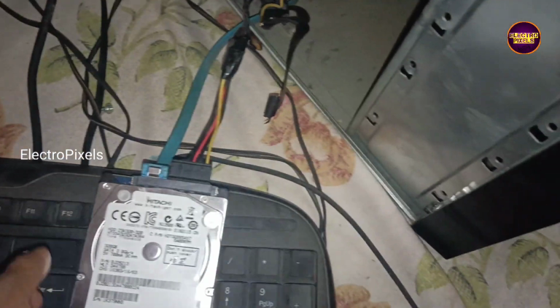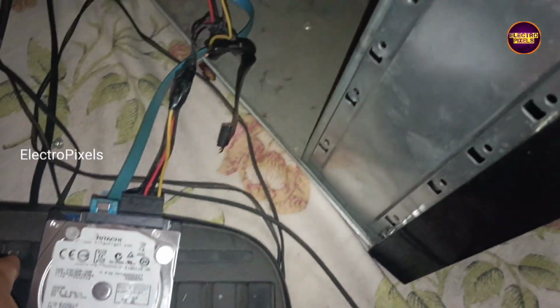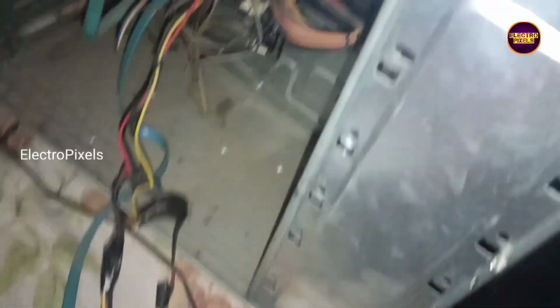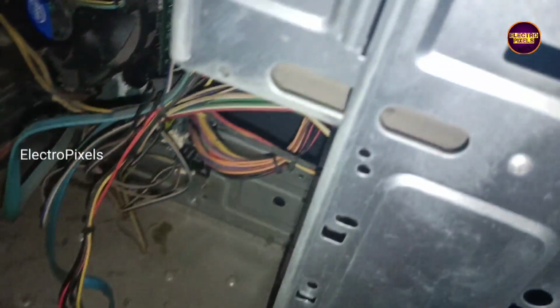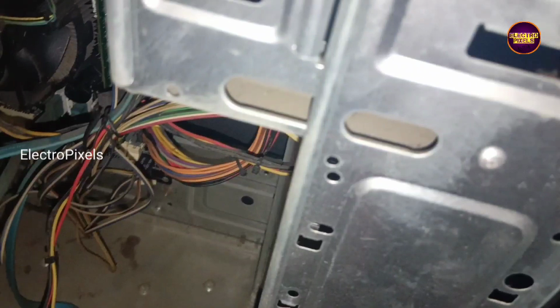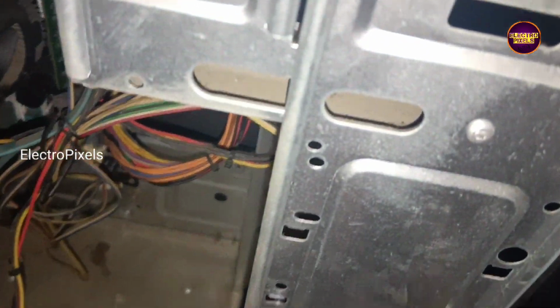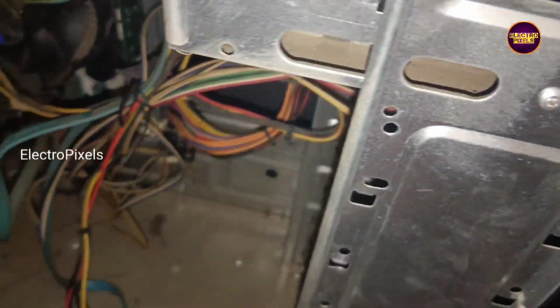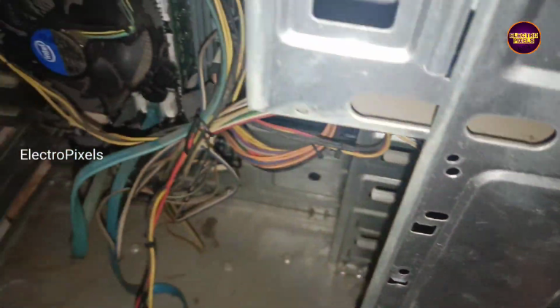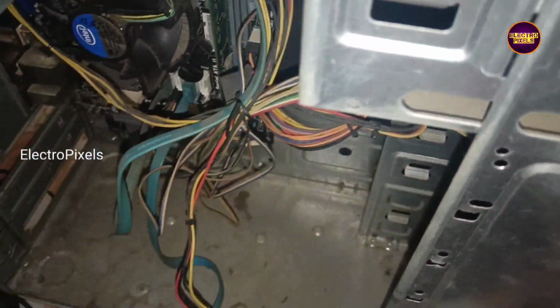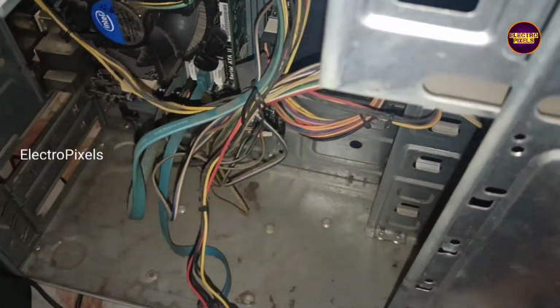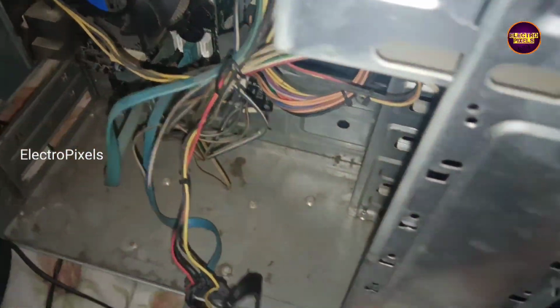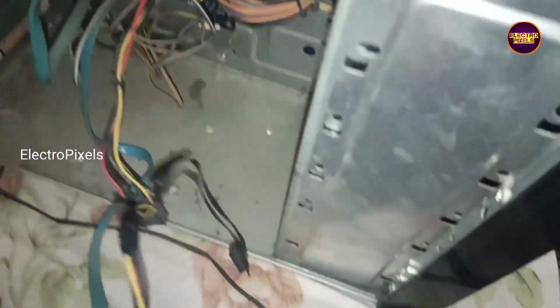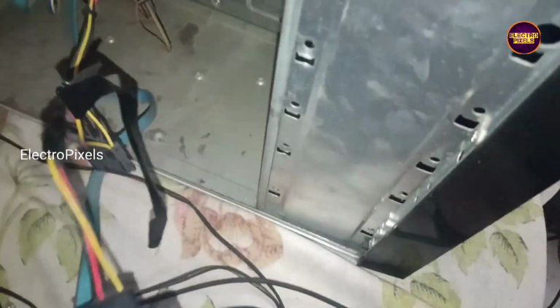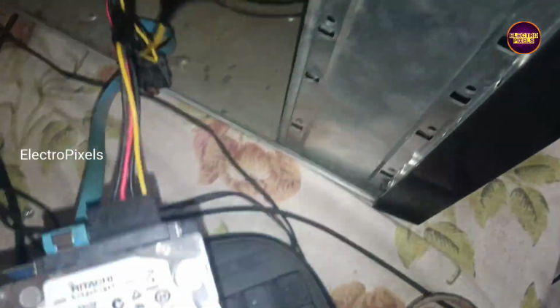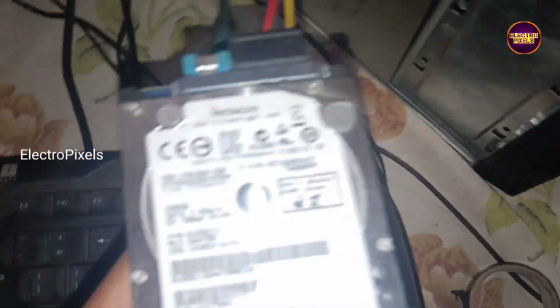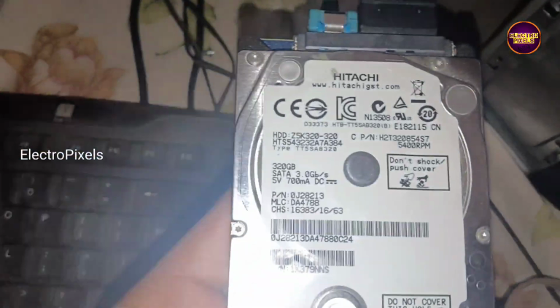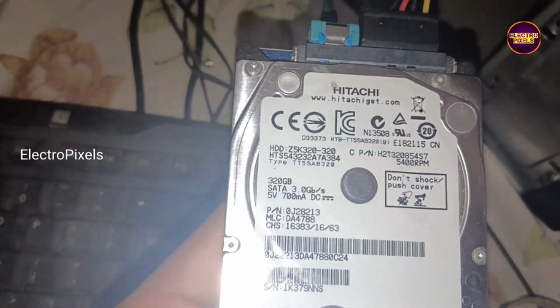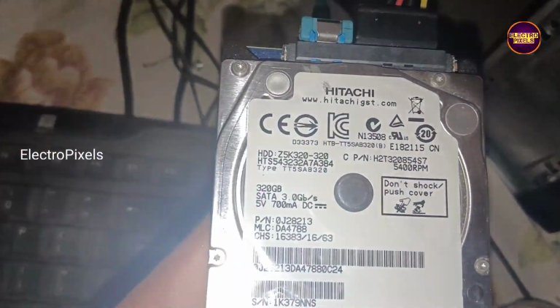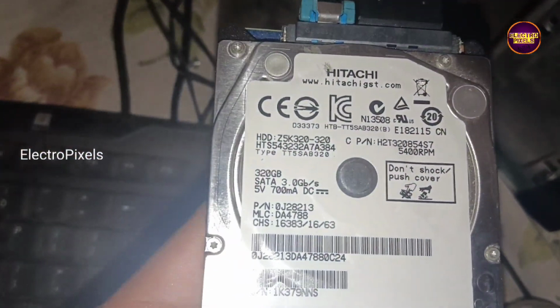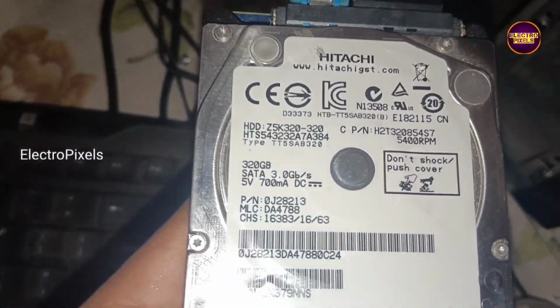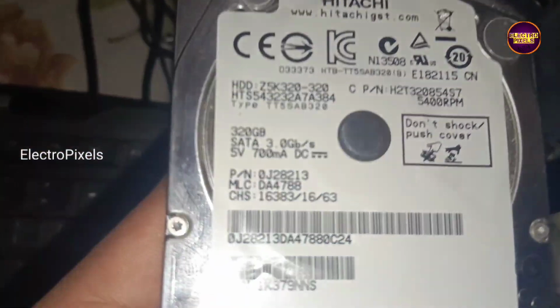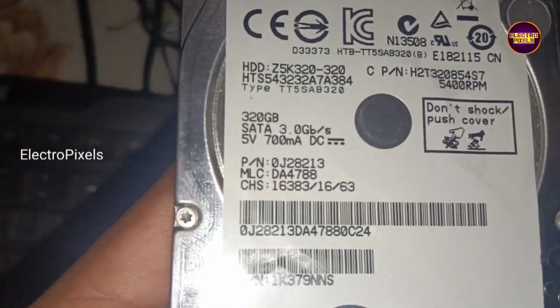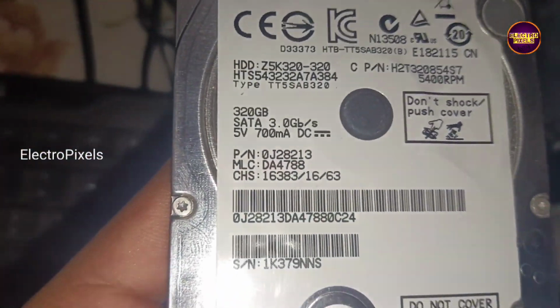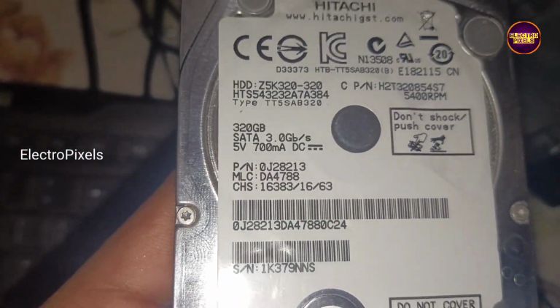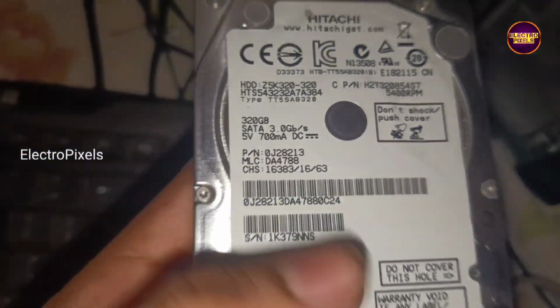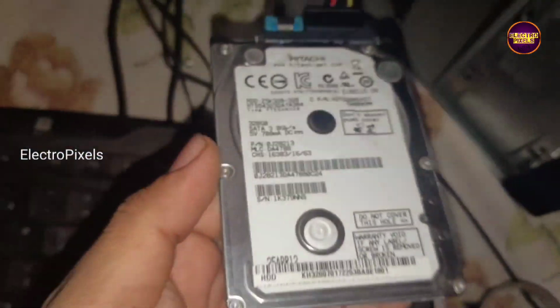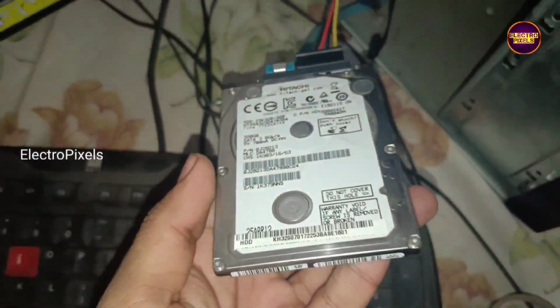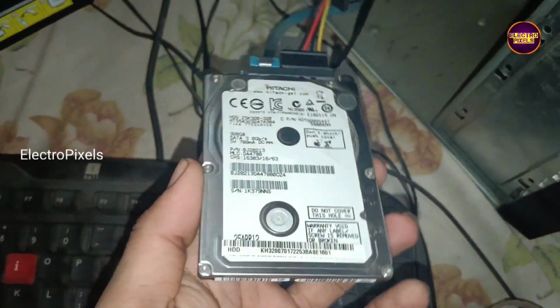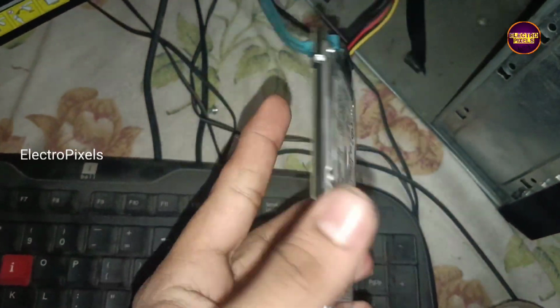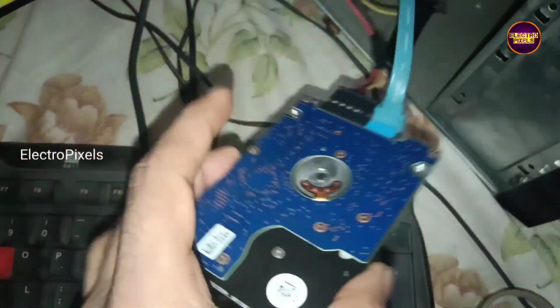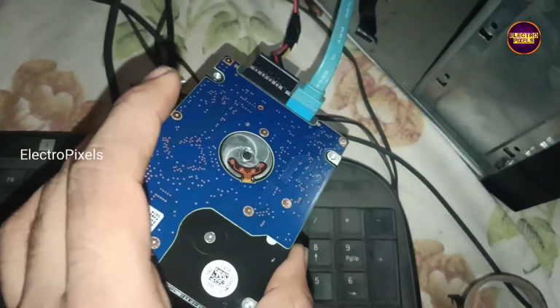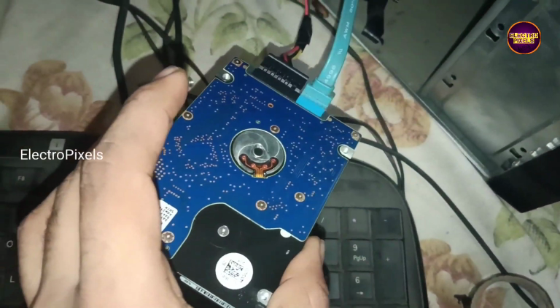Welcome friends. Today in this video we are going to install a laptop hard disk drive to a desktop PC.